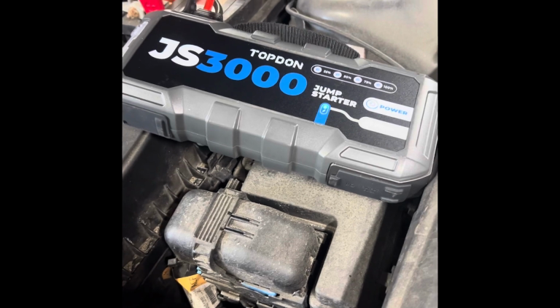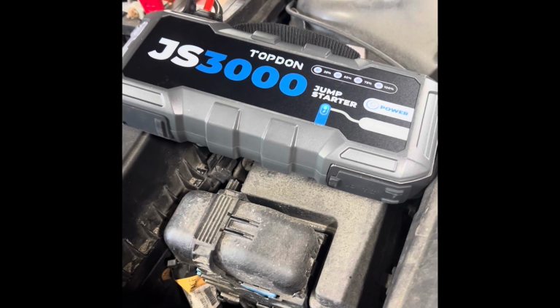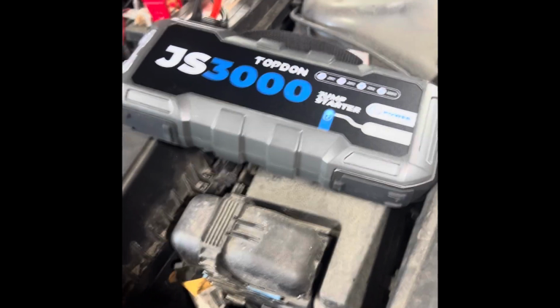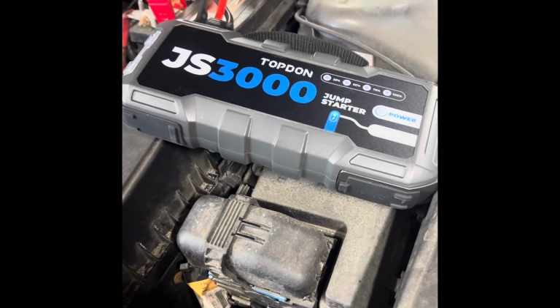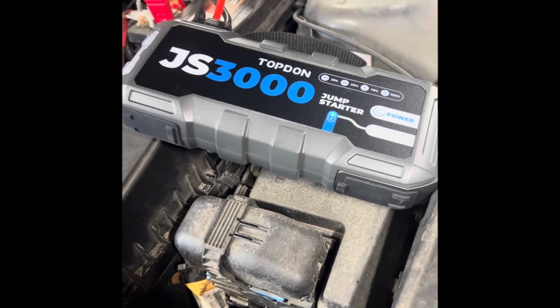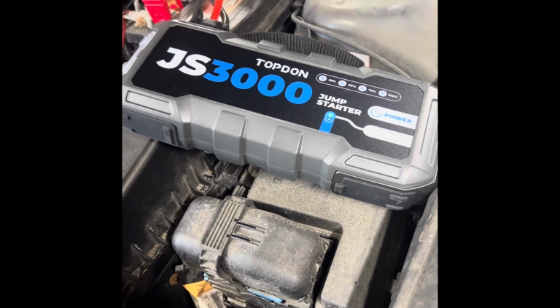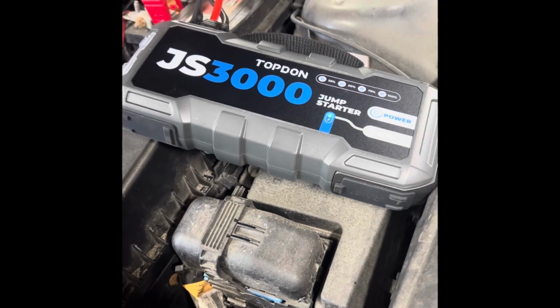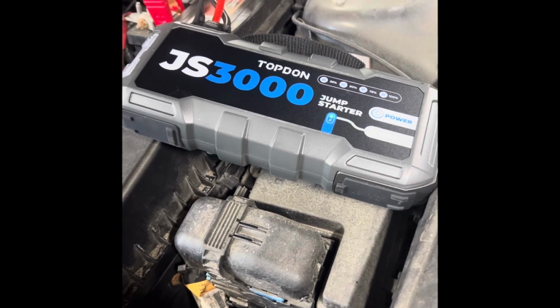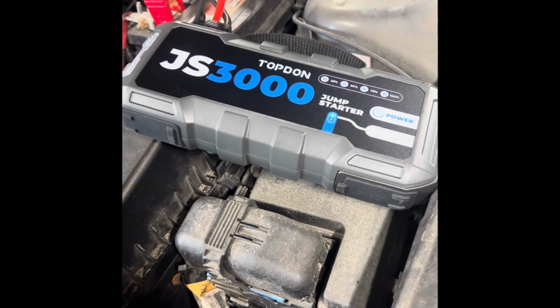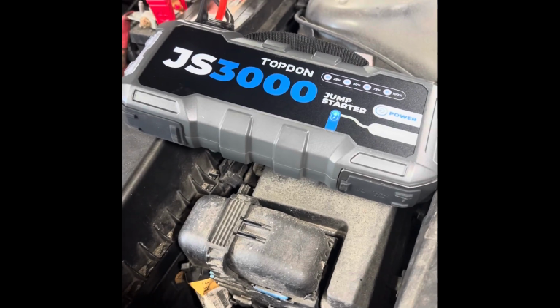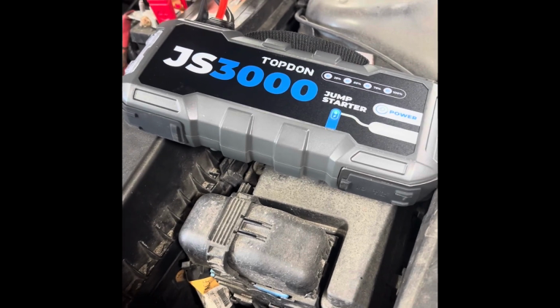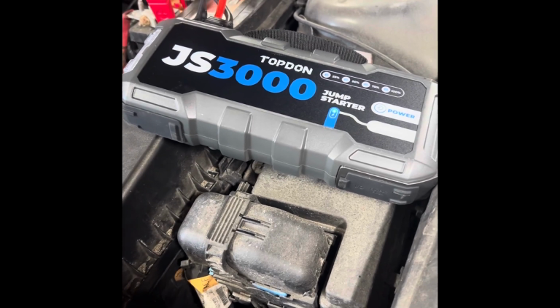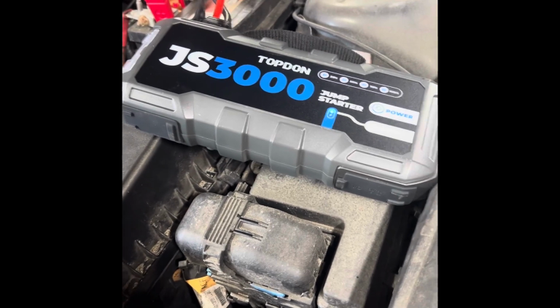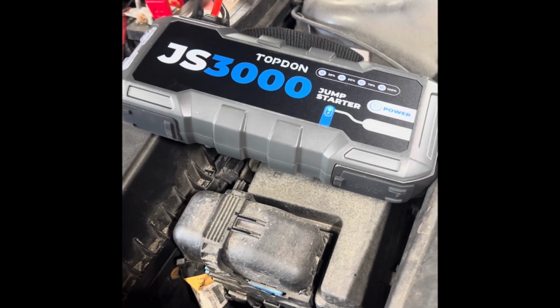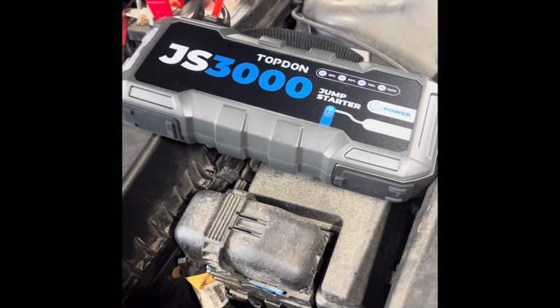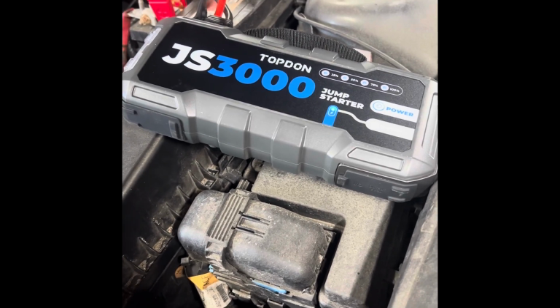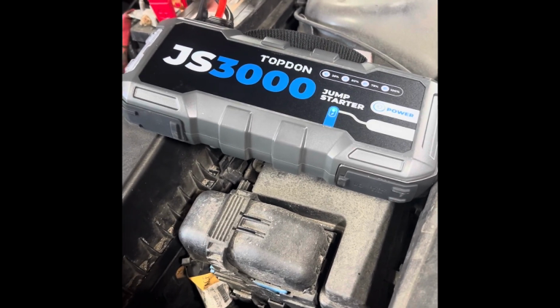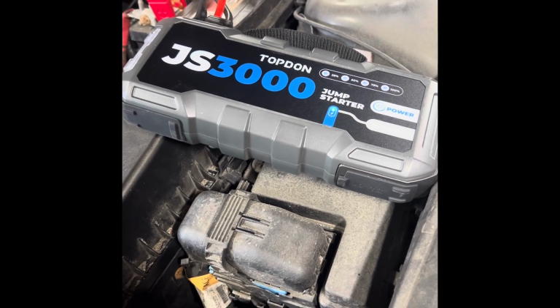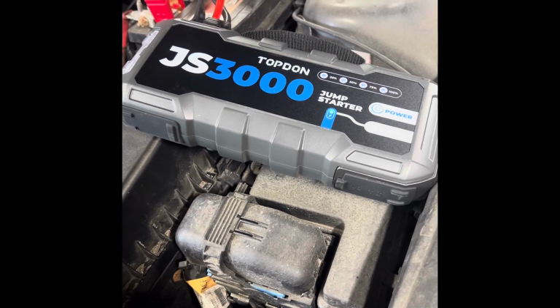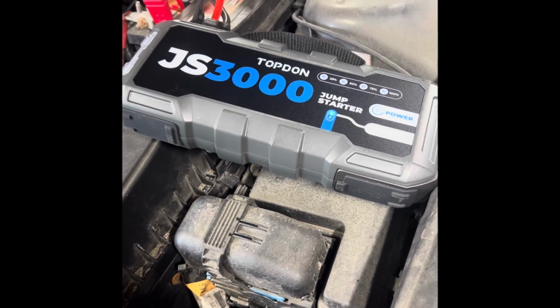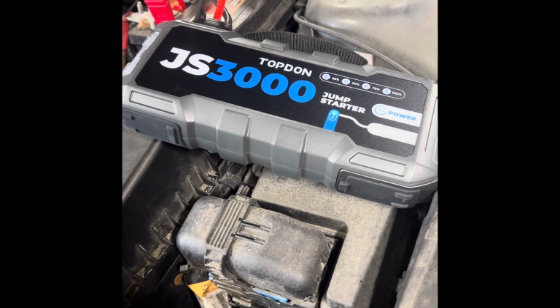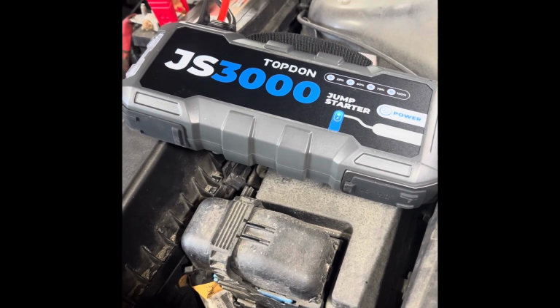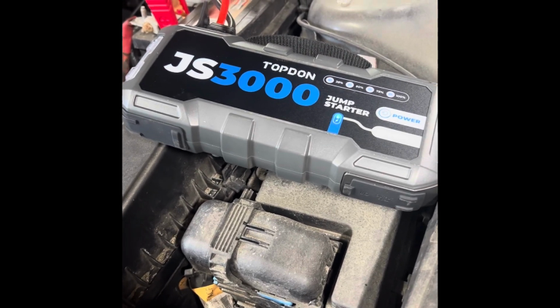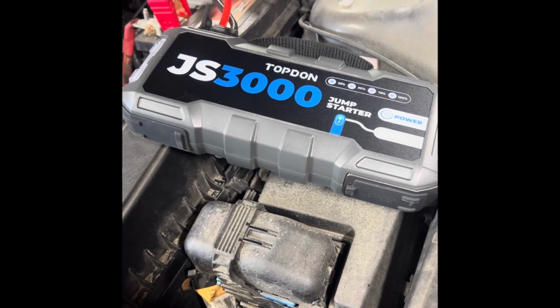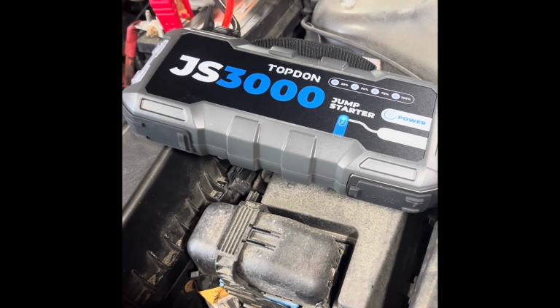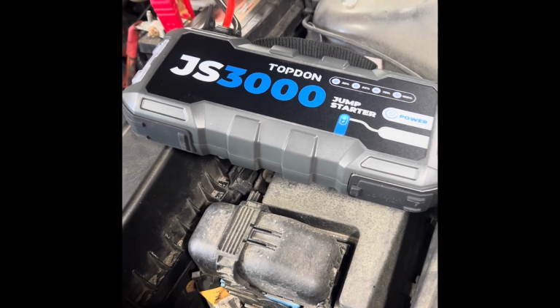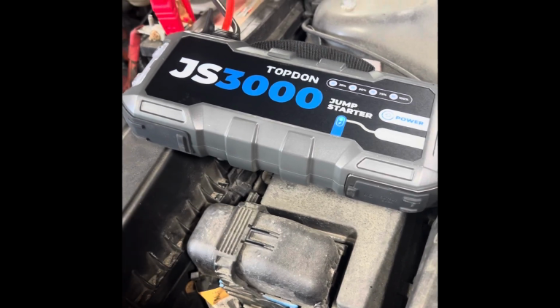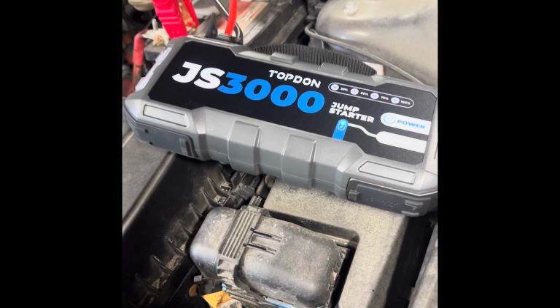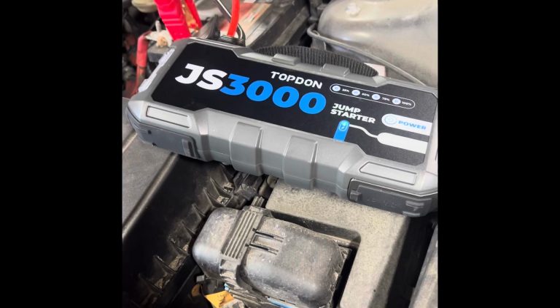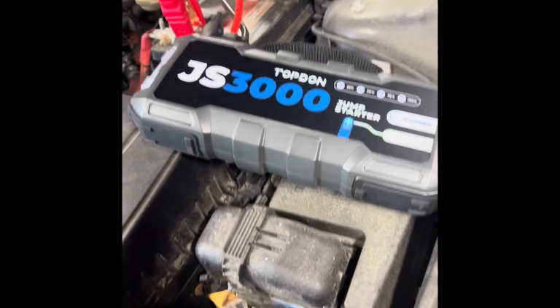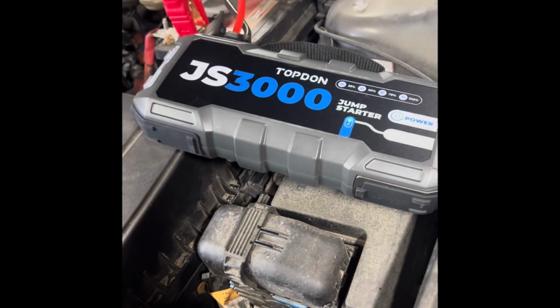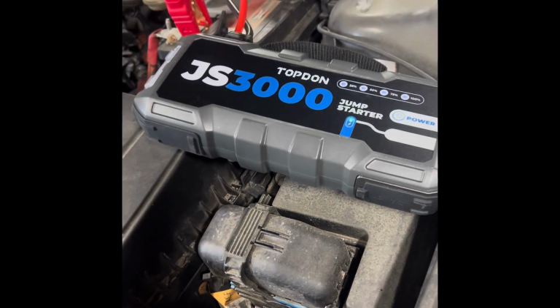Alright guys, this is my first use of the Topdon JS3000. Works great.